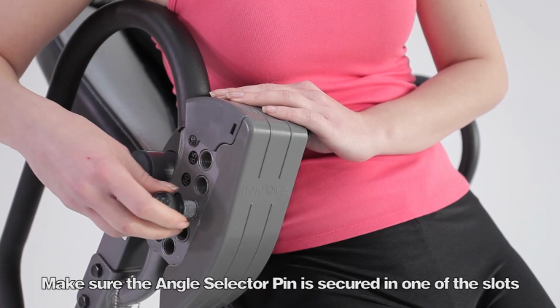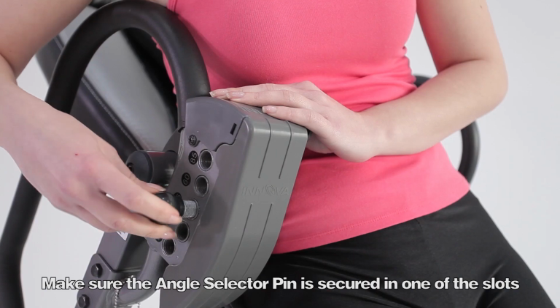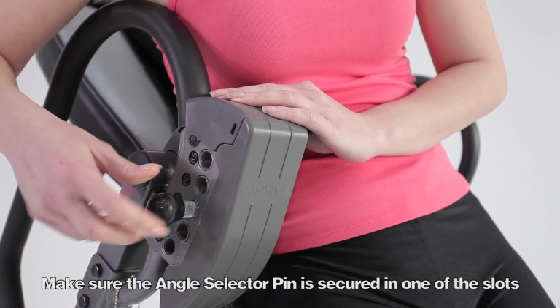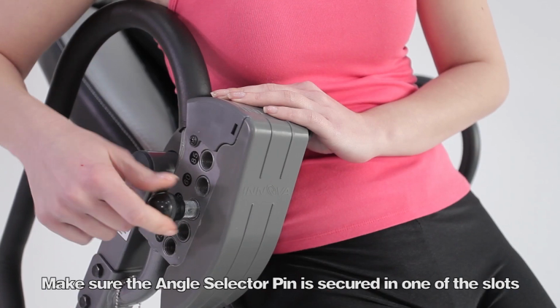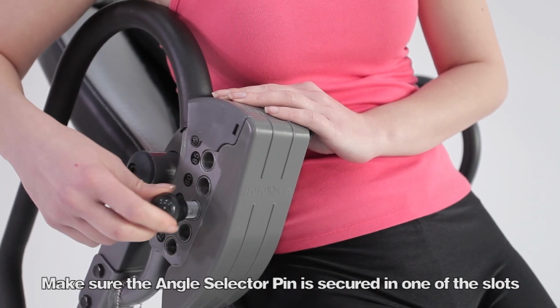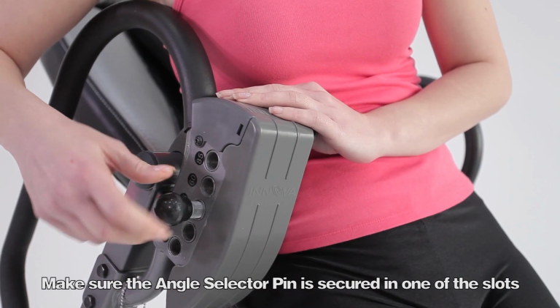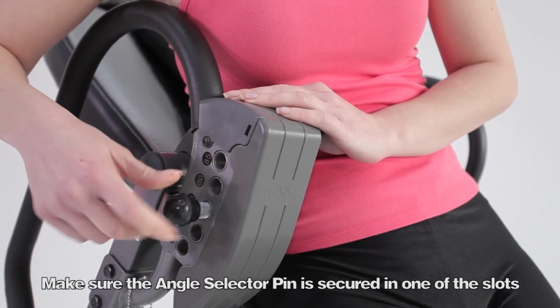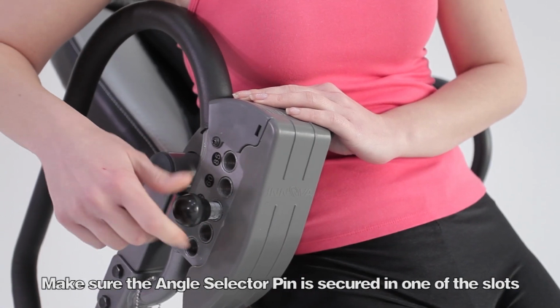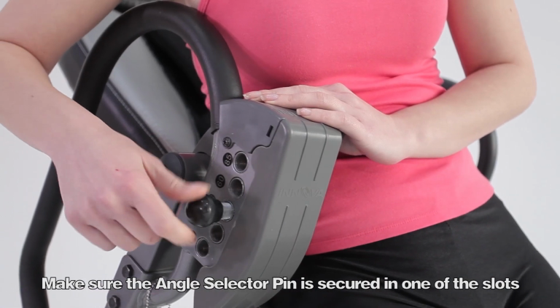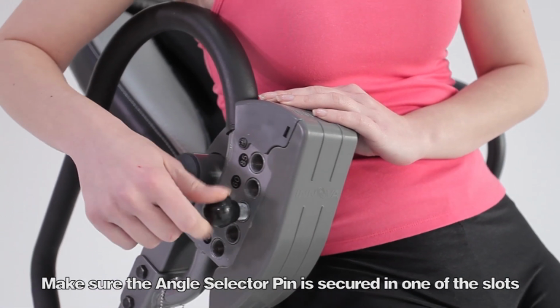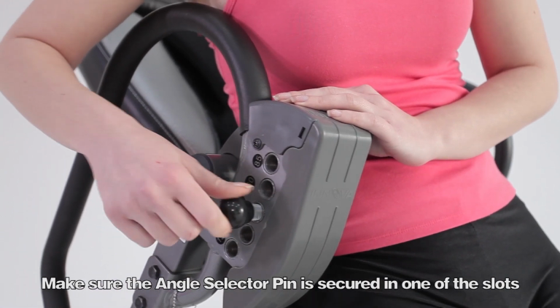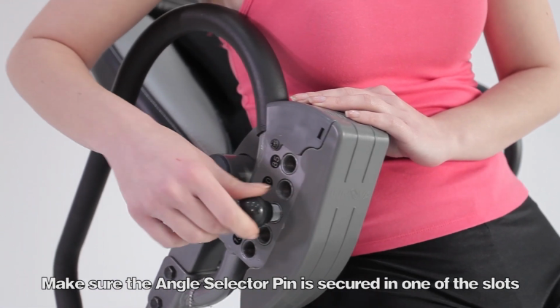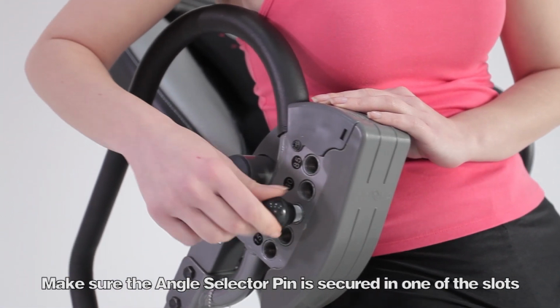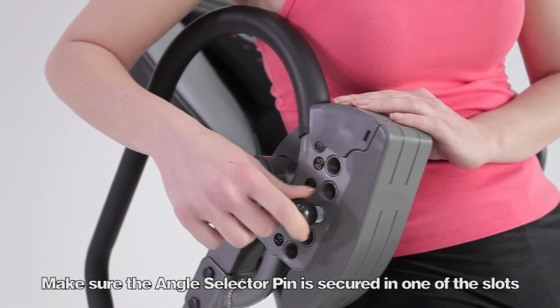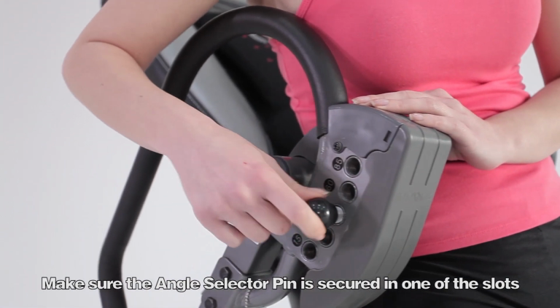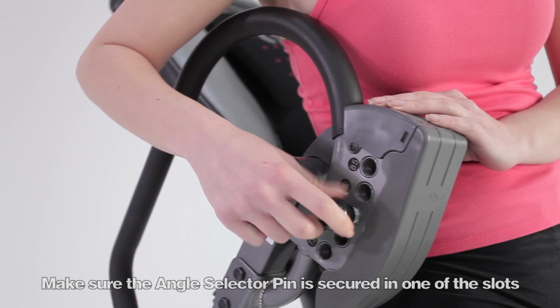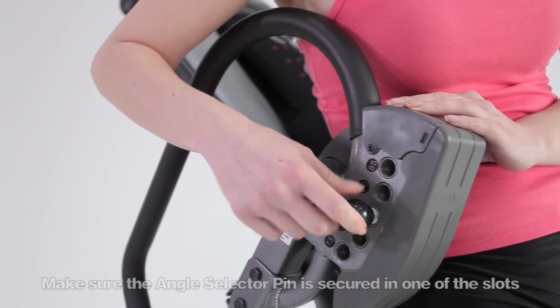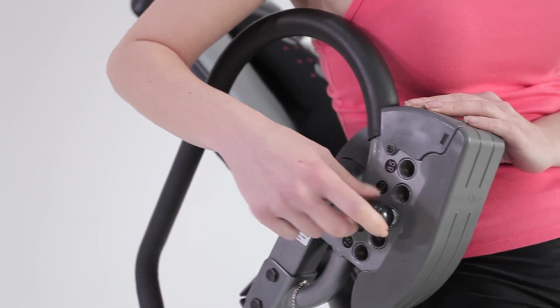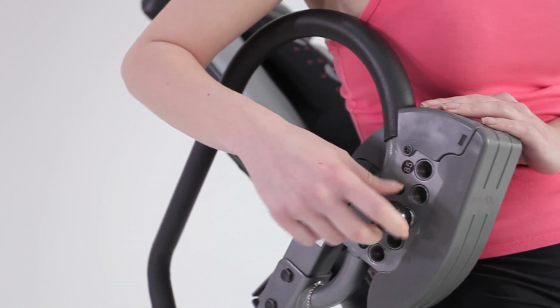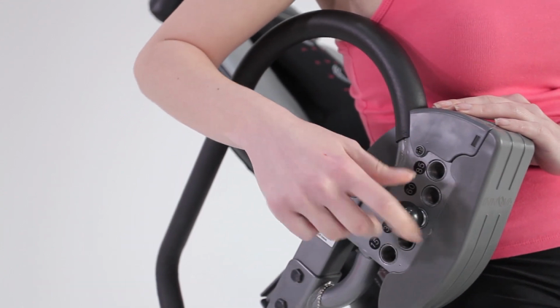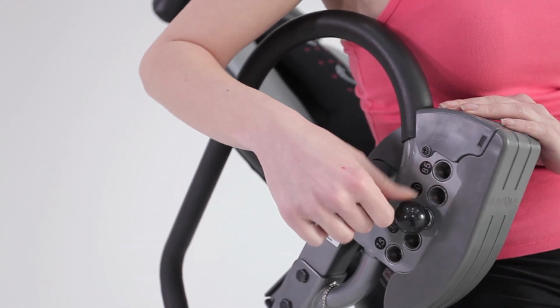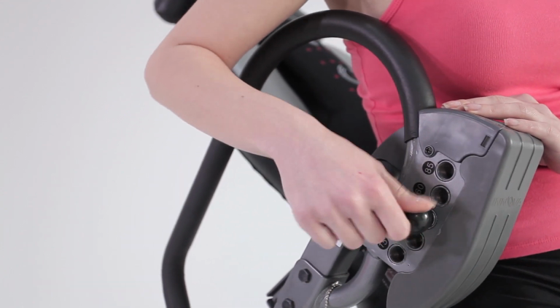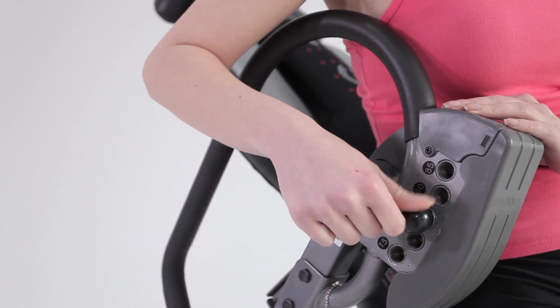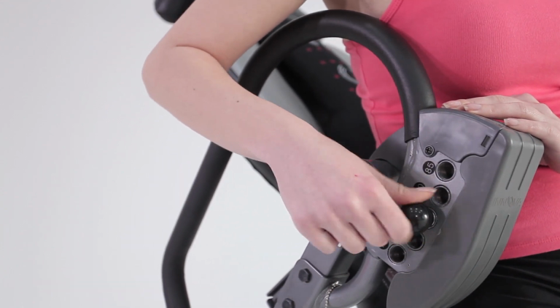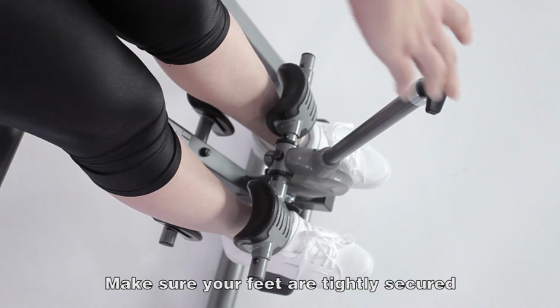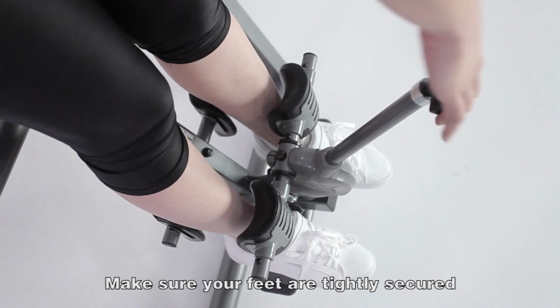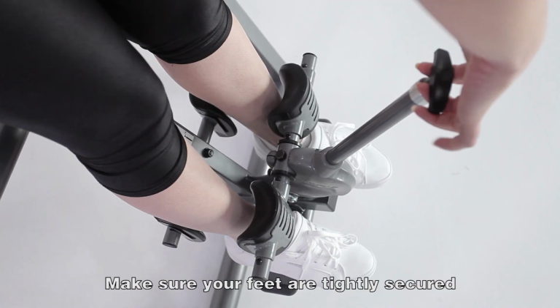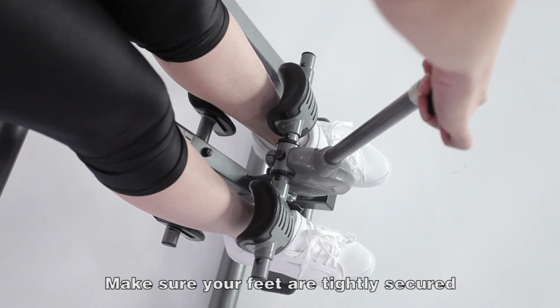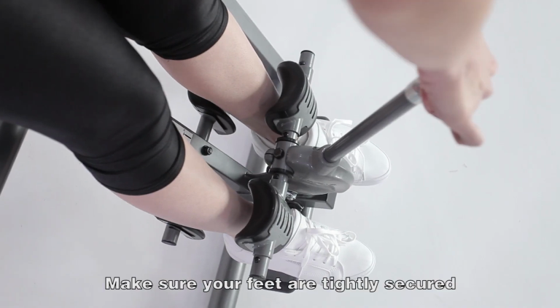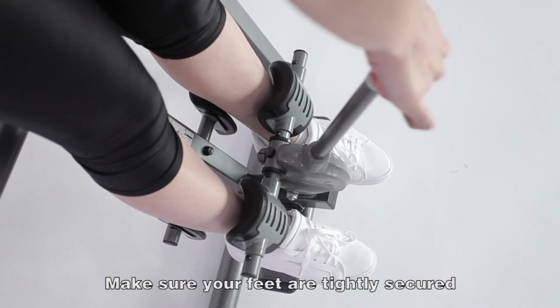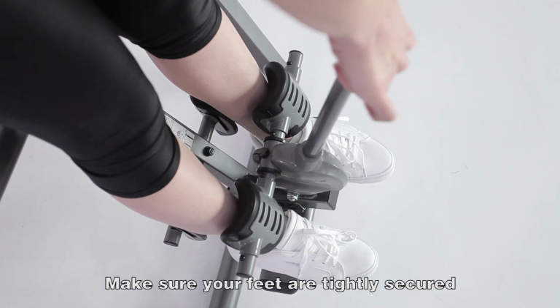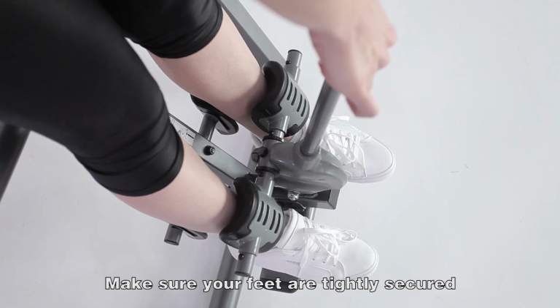Make sure that the angle selector pin is secured in one of the slots. Make sure your feet are tightly secured.